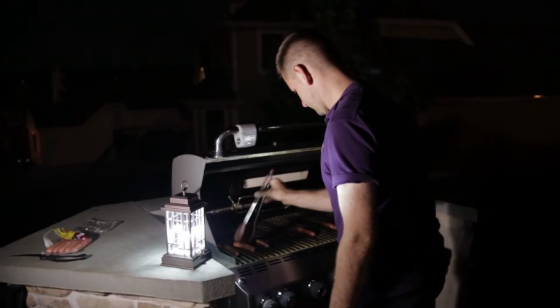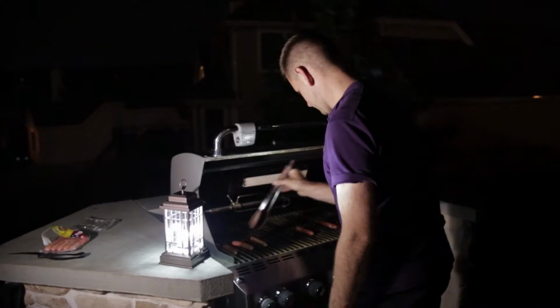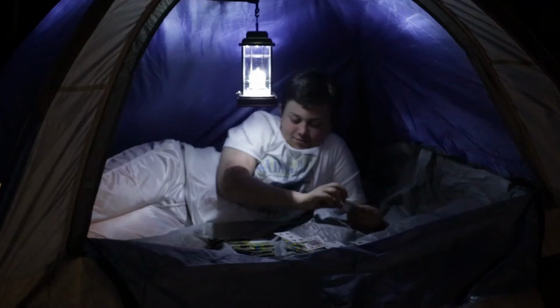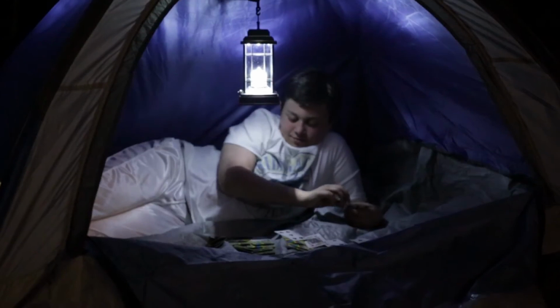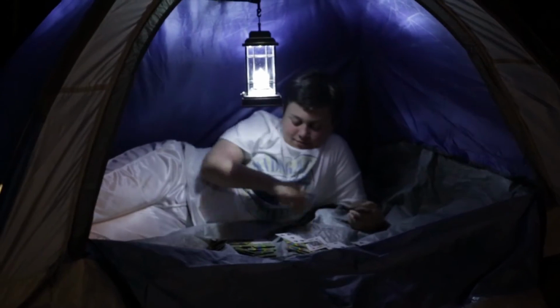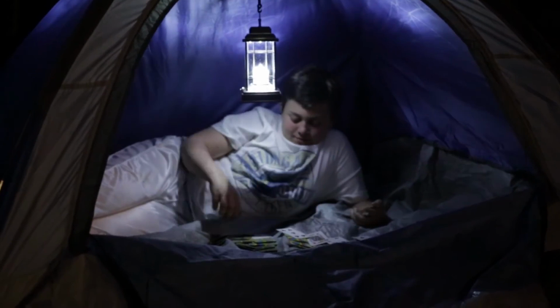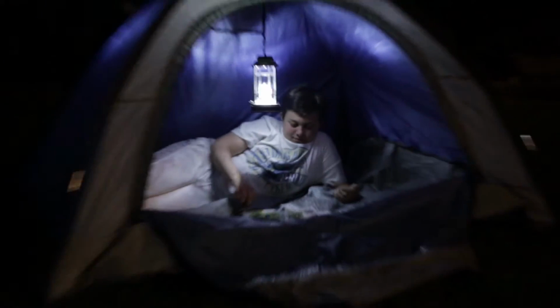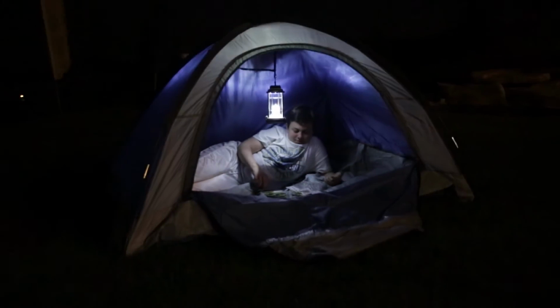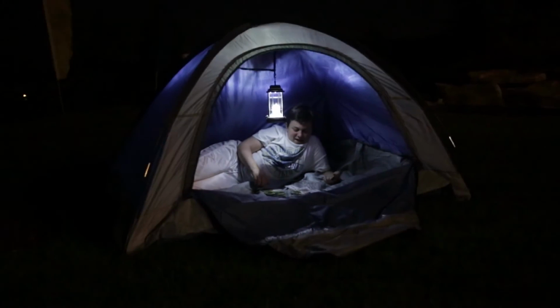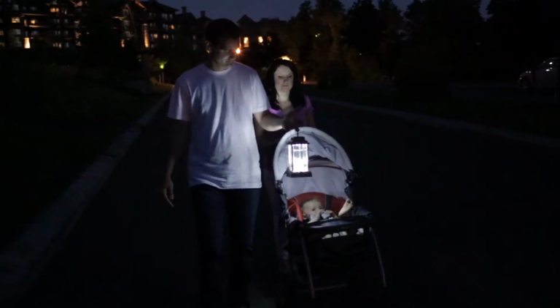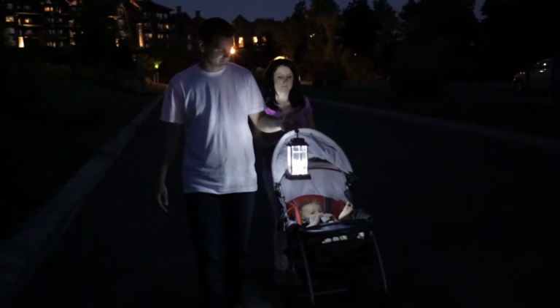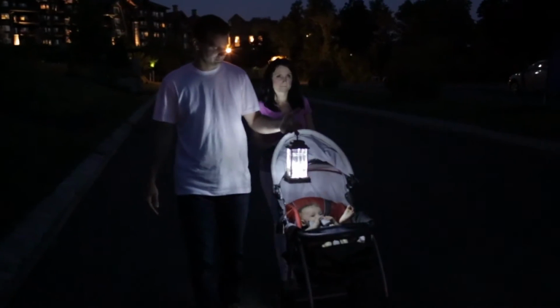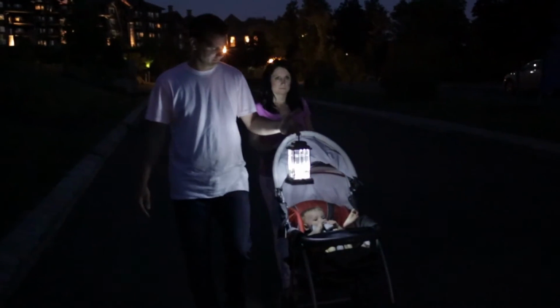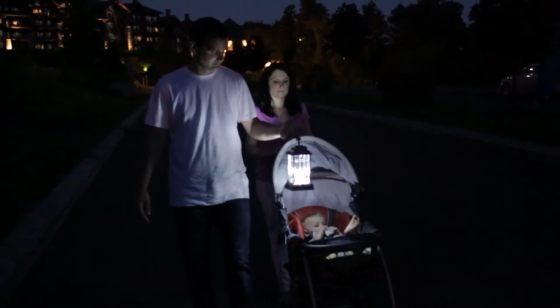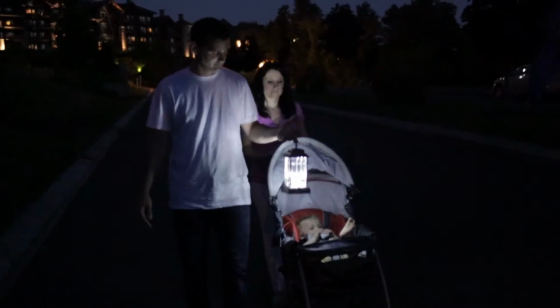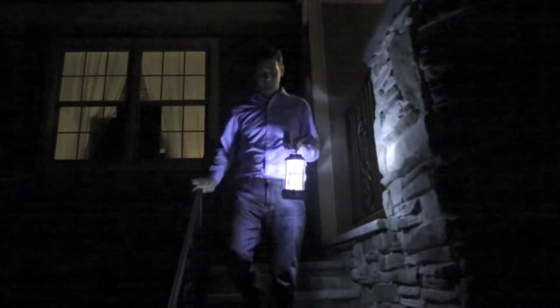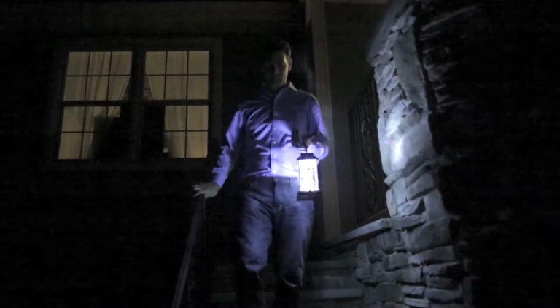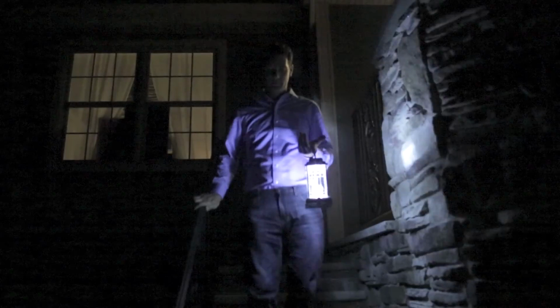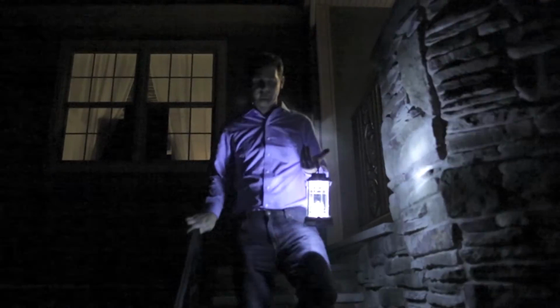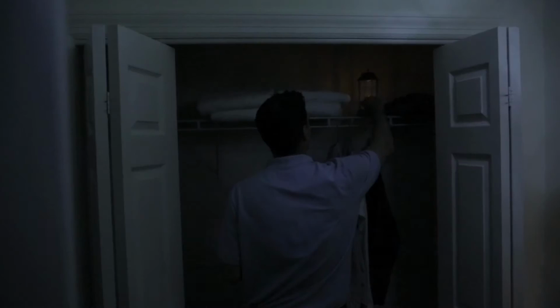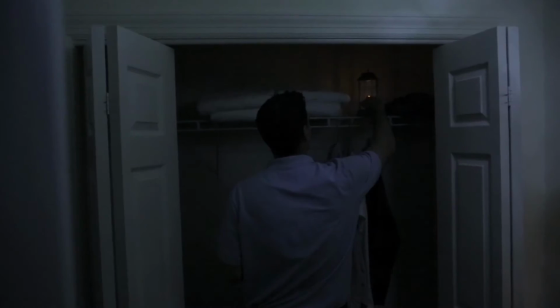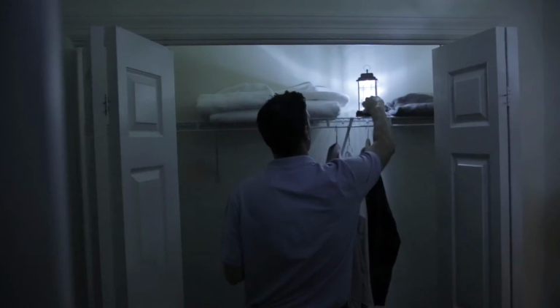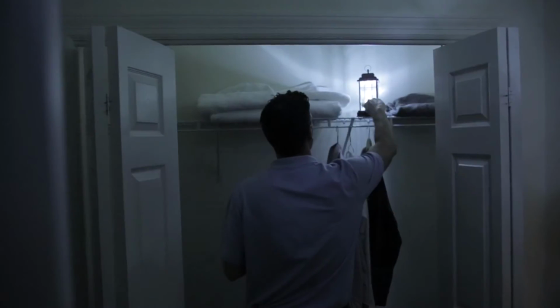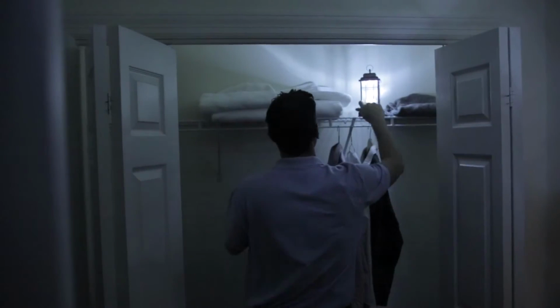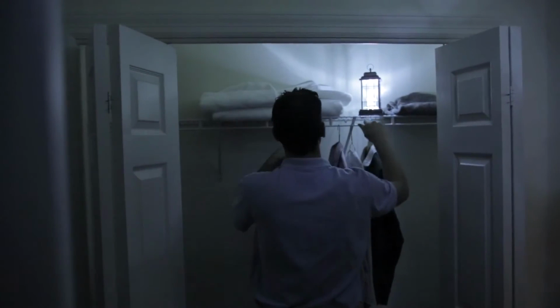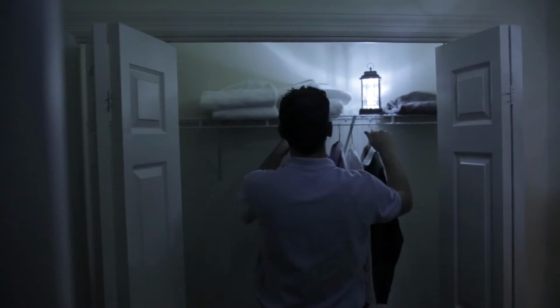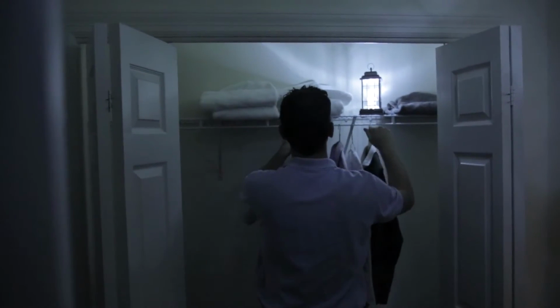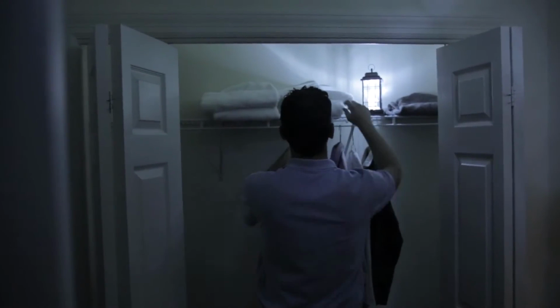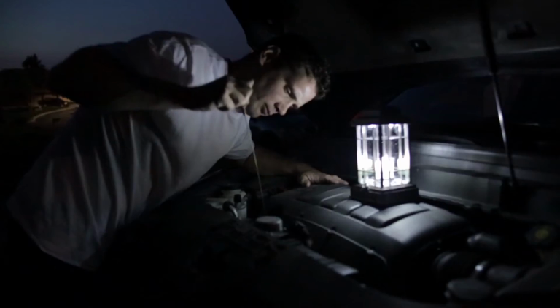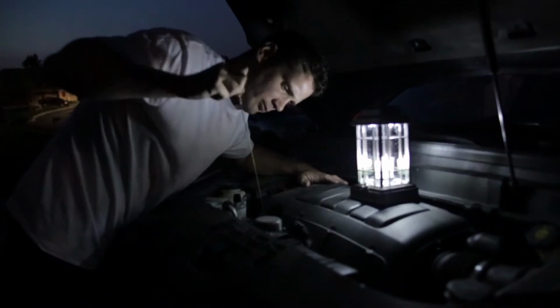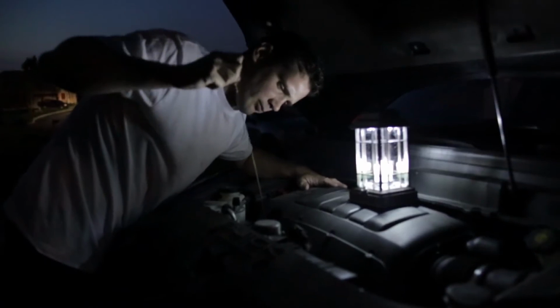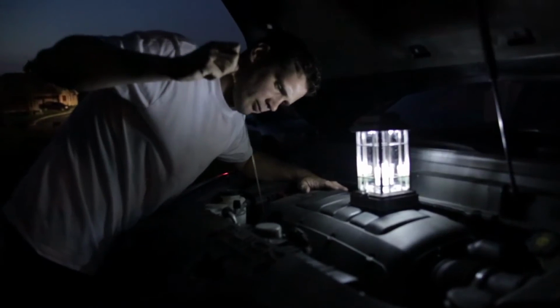Perfect for lighting up the campsite, great for safe evening strolls, light up the stairway, or wherever you need to have an extra light or phone charger handy.